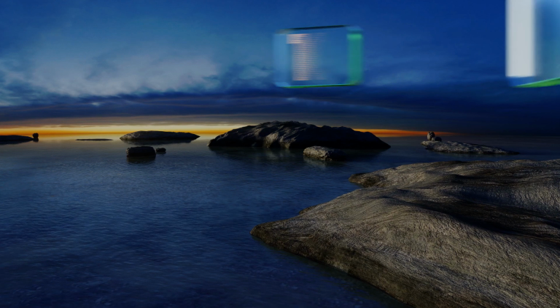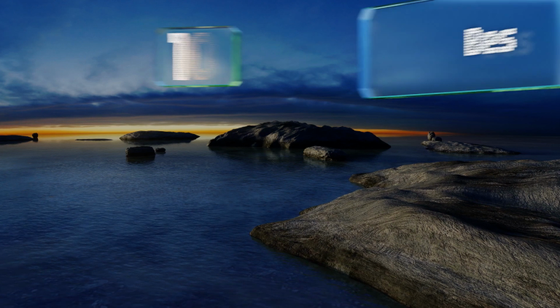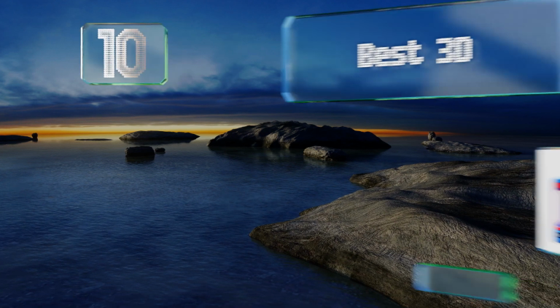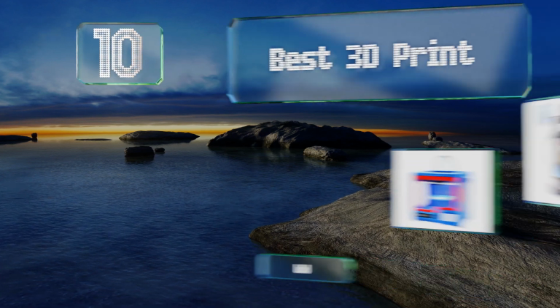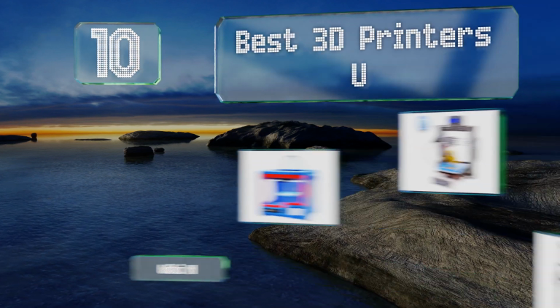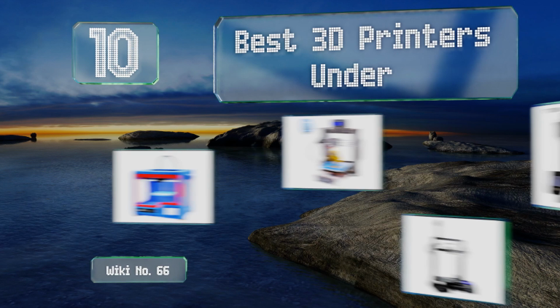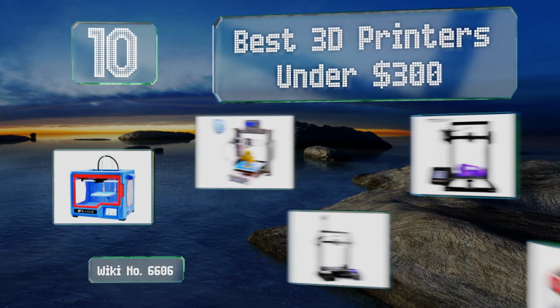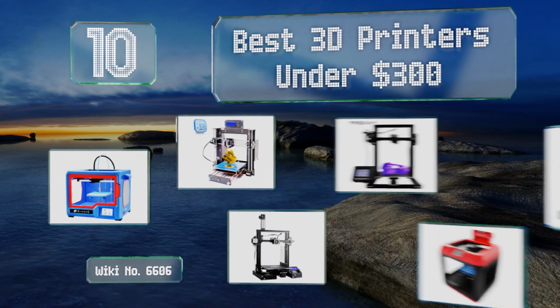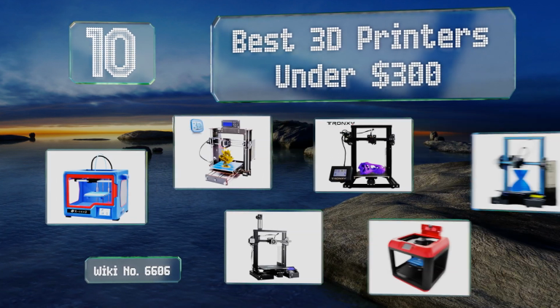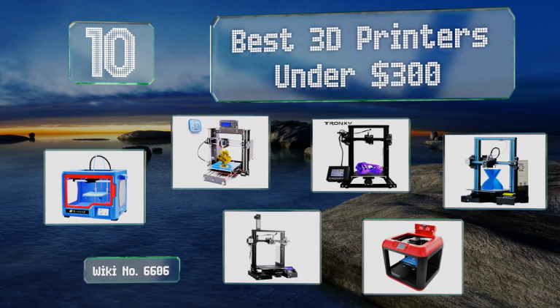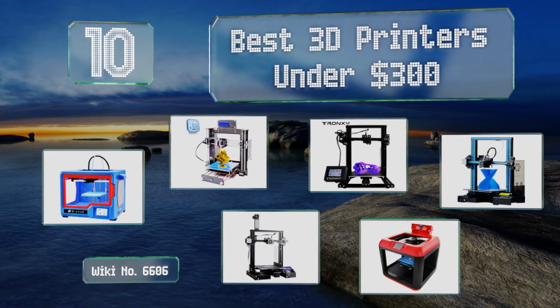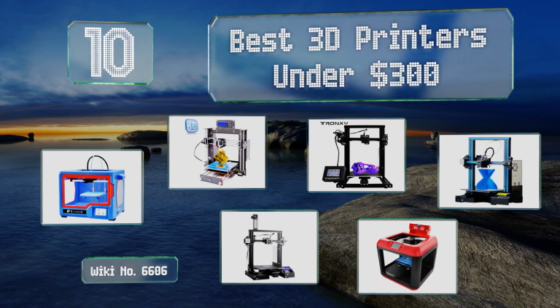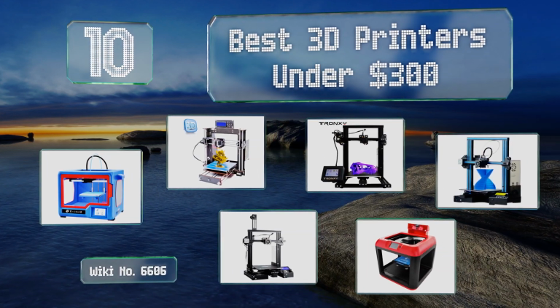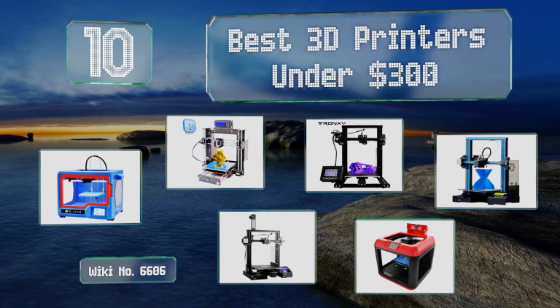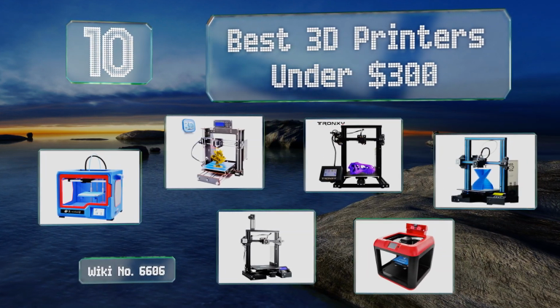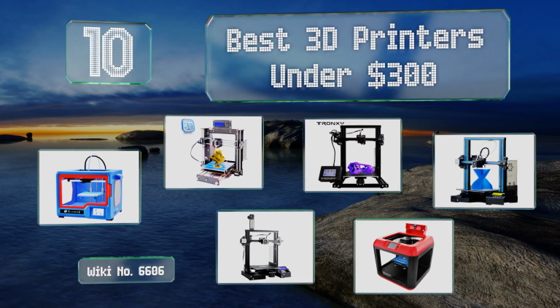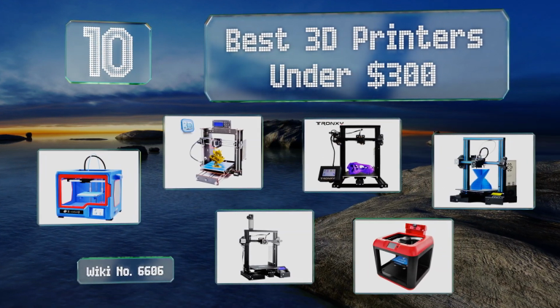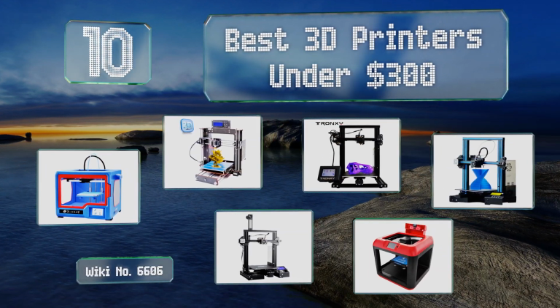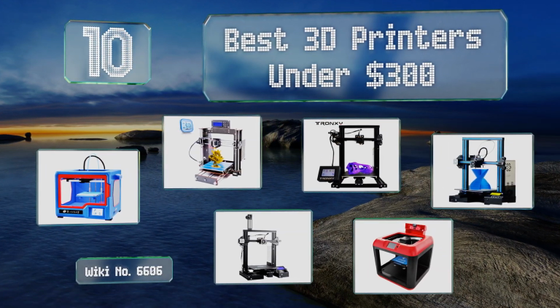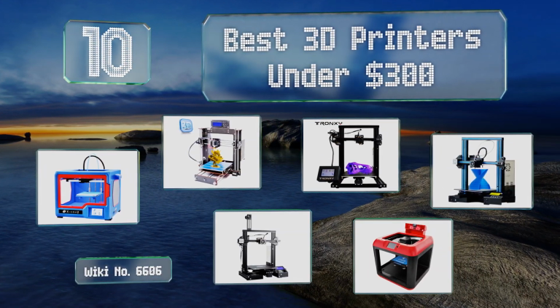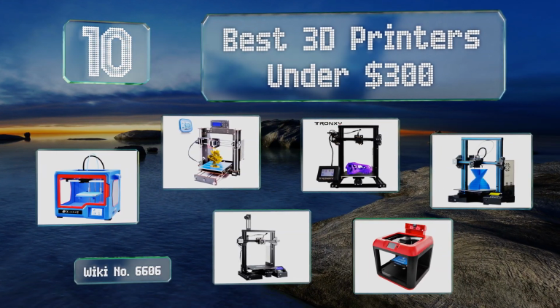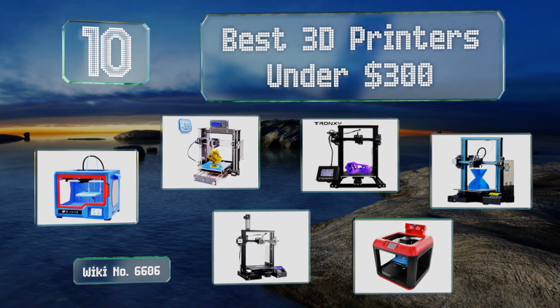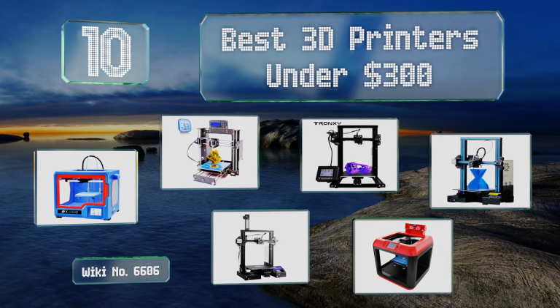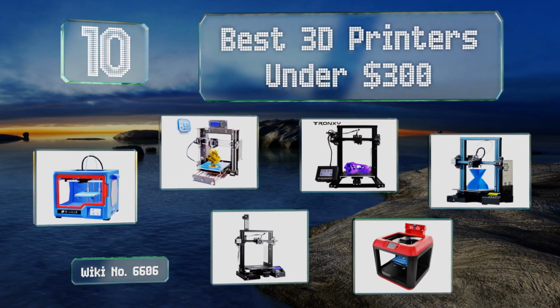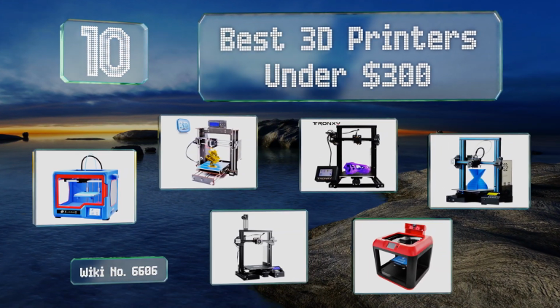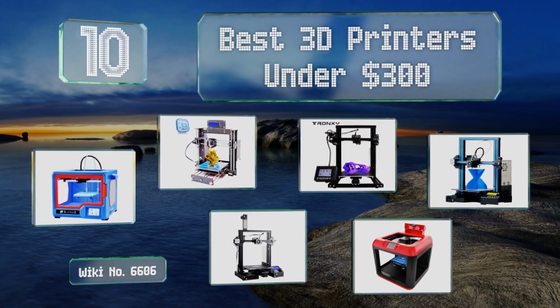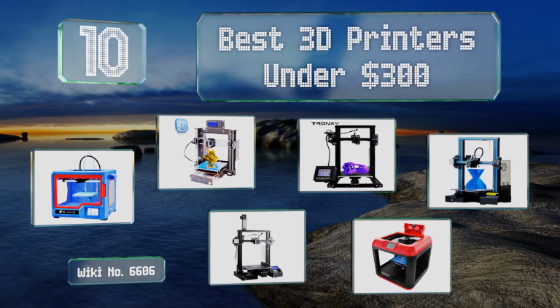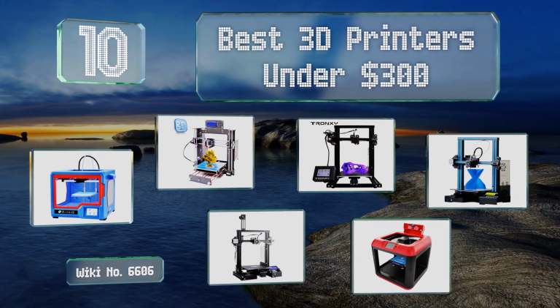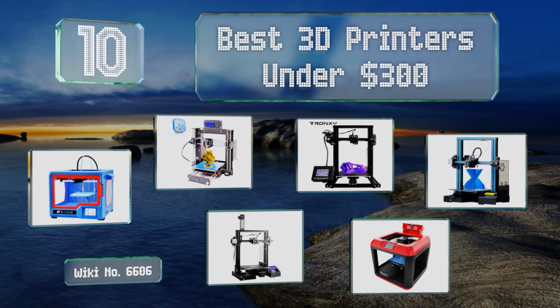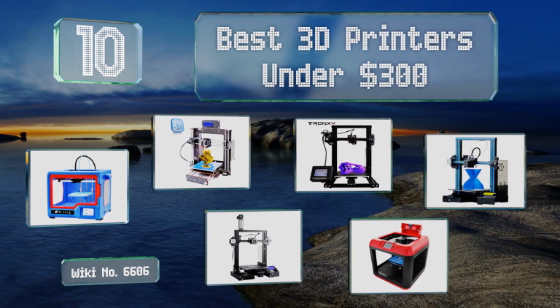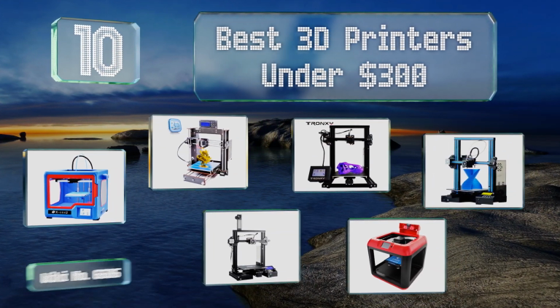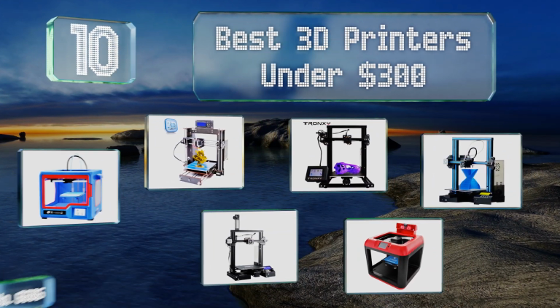EasyVid presents the 10 best 3D printers under $300. Let's get started with the list.